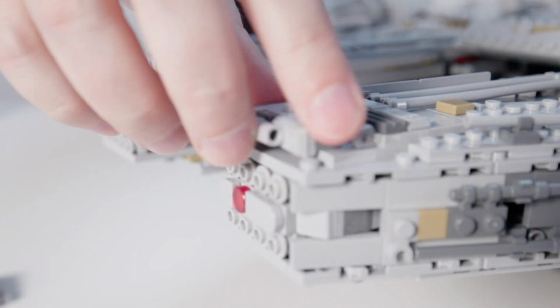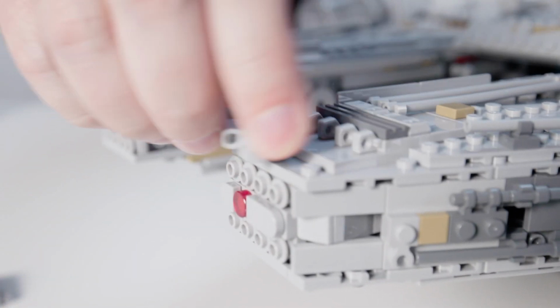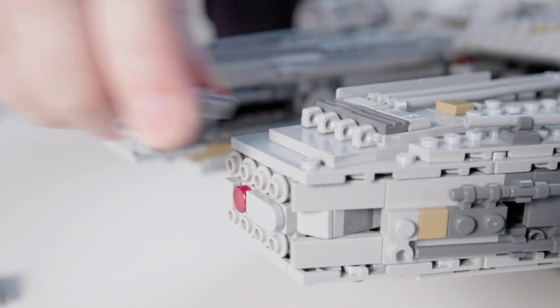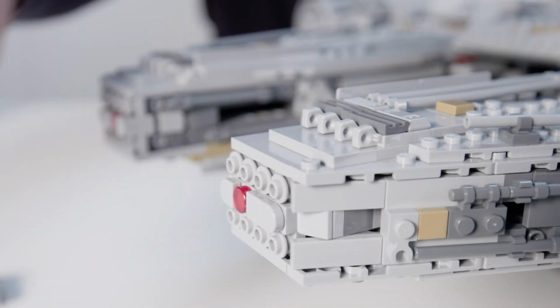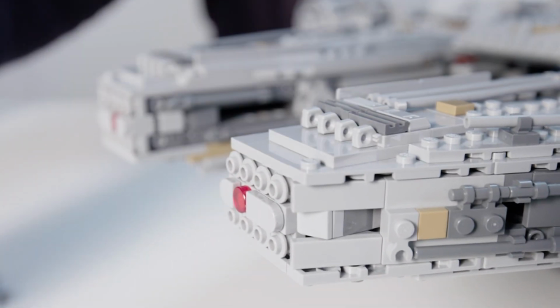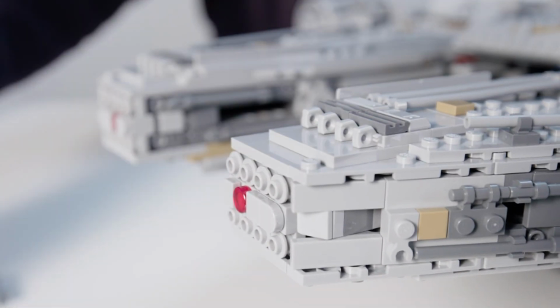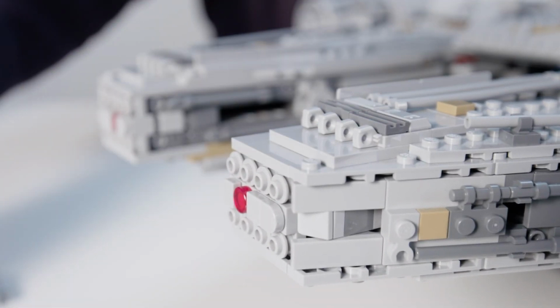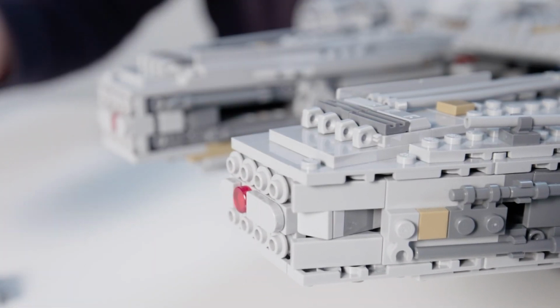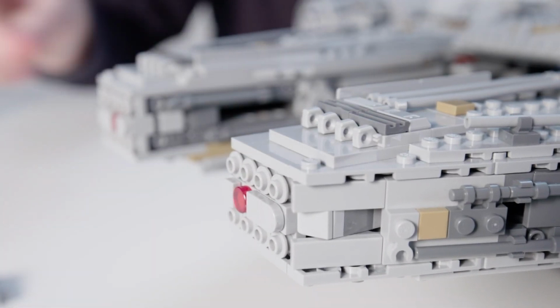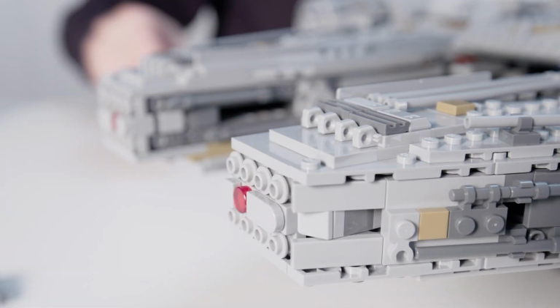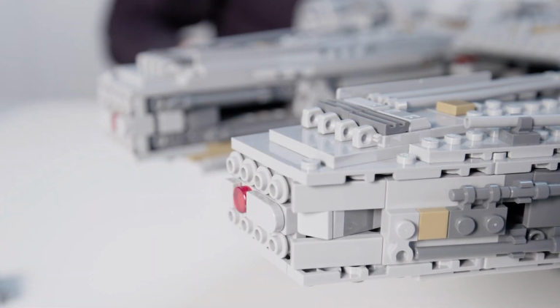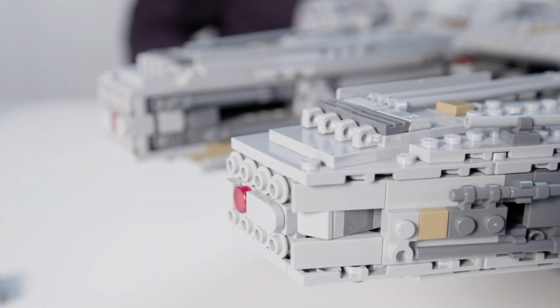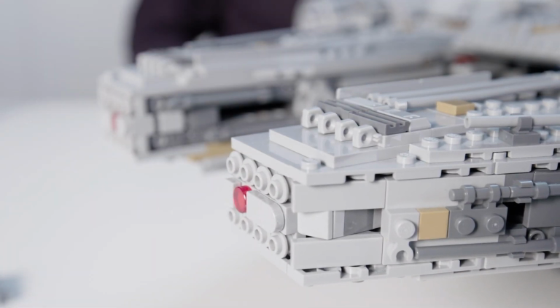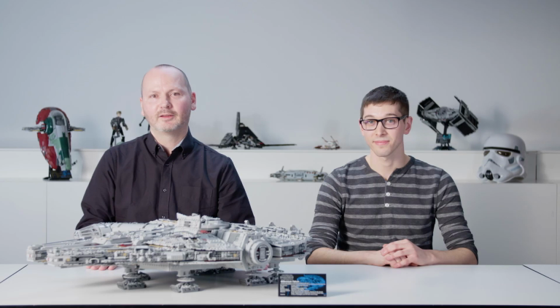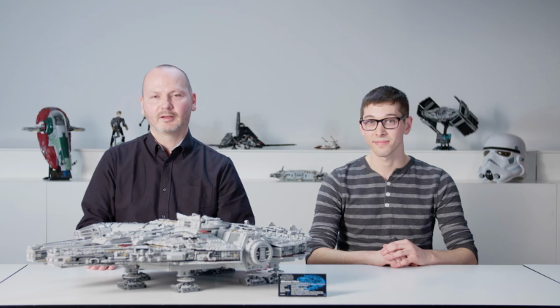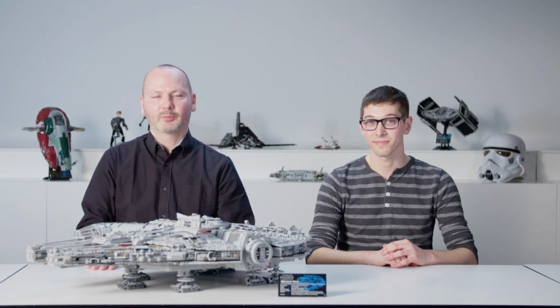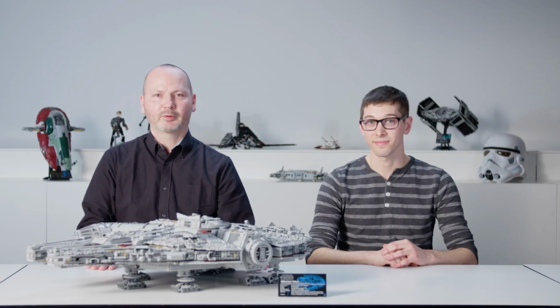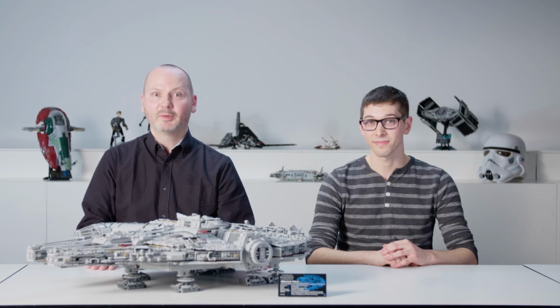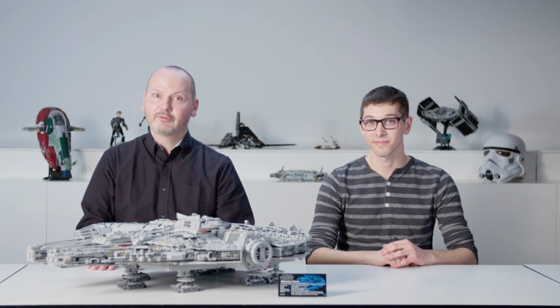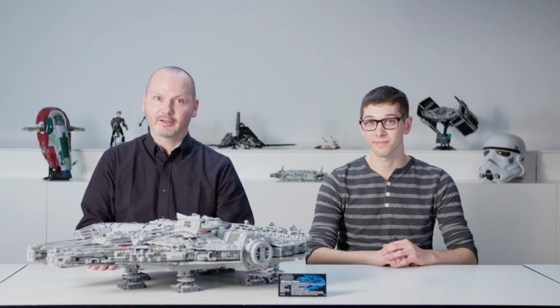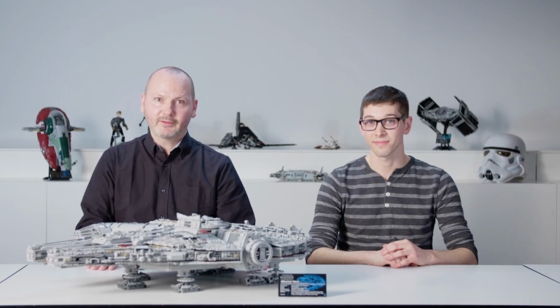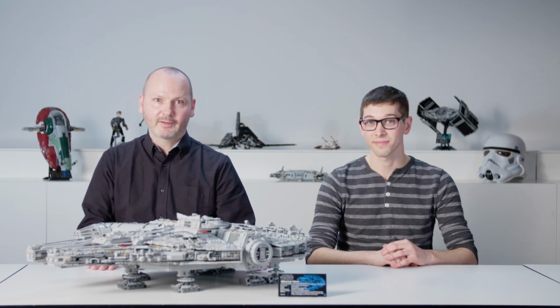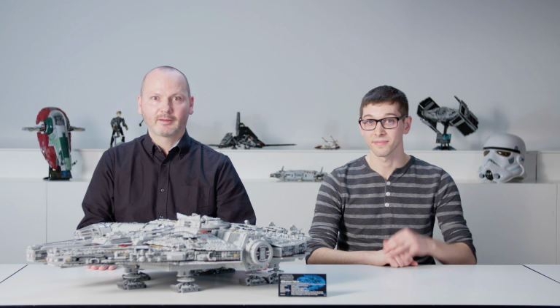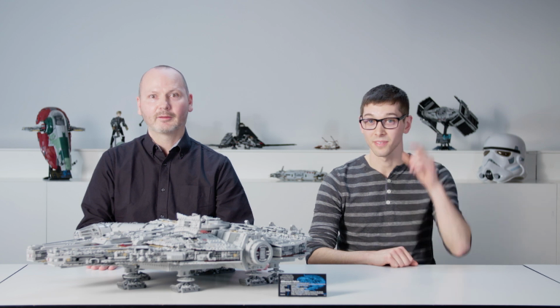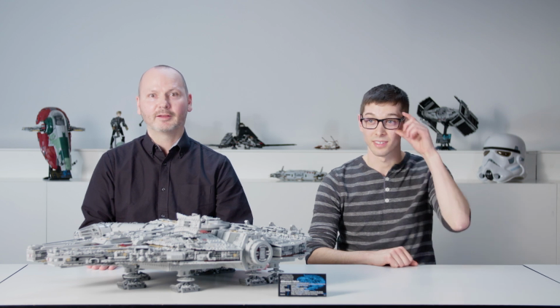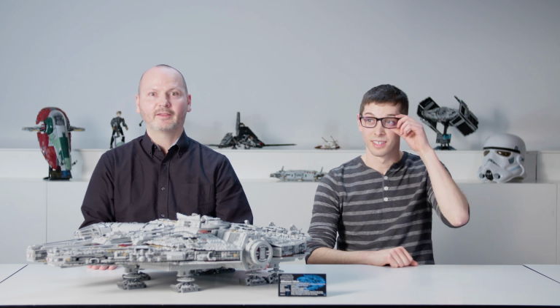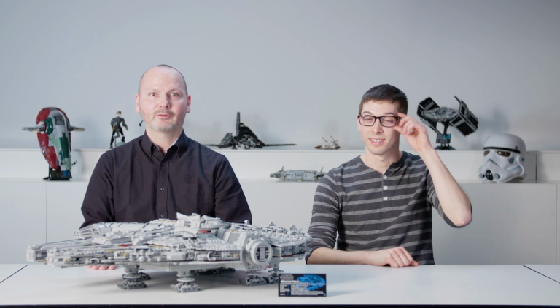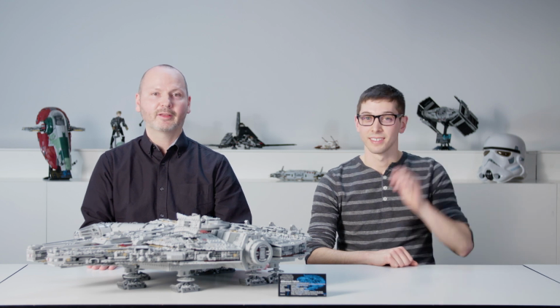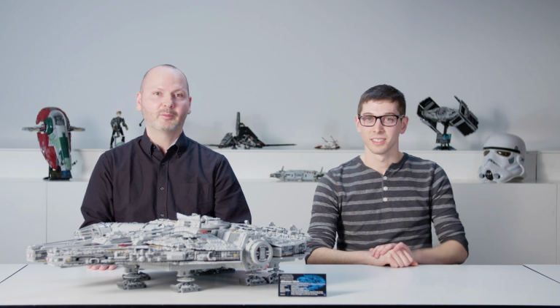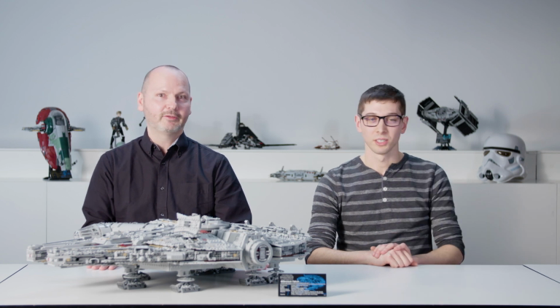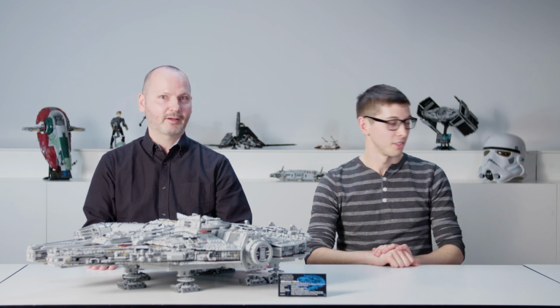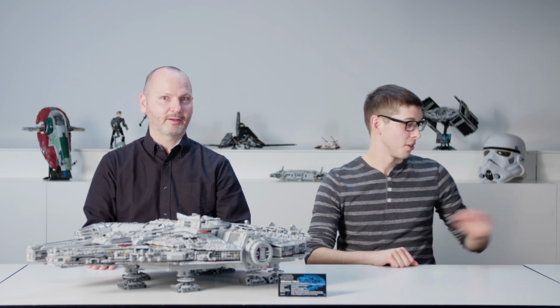Since this is a two-in-one, you also need the appropriate minifigures. Let's have a look at the minifigure lineup.